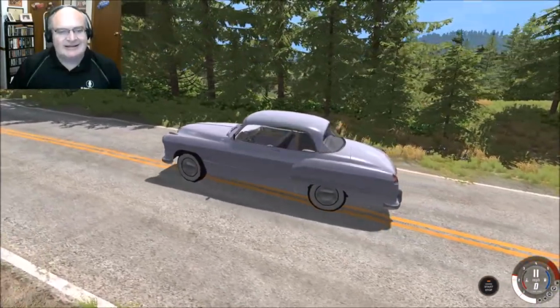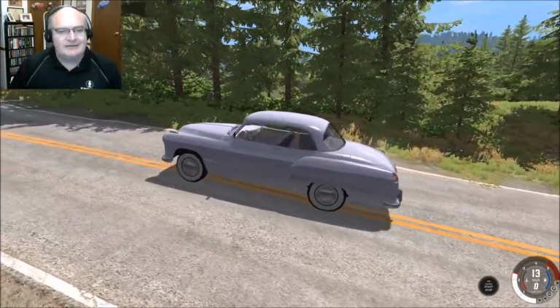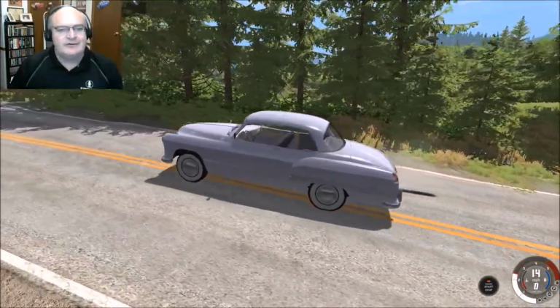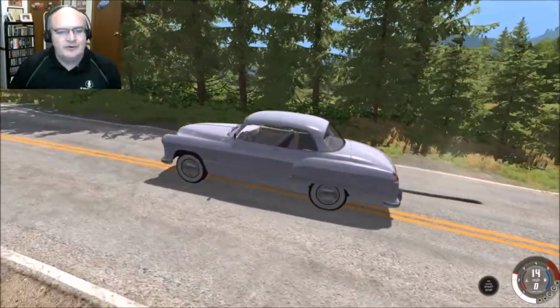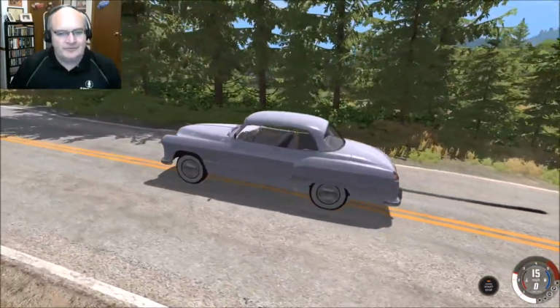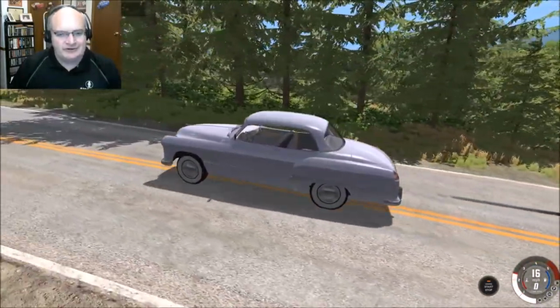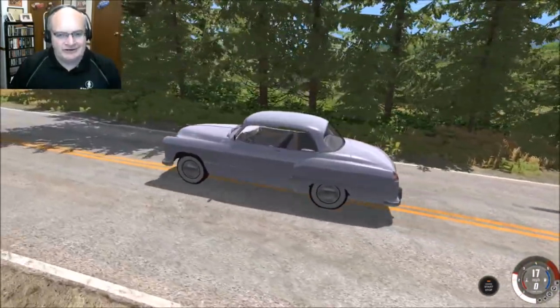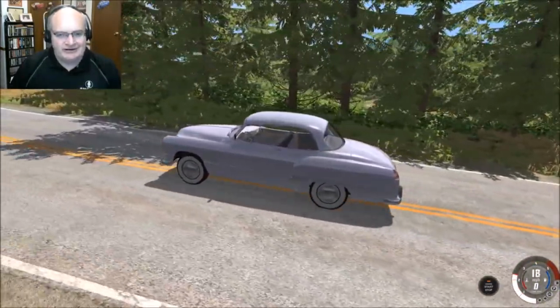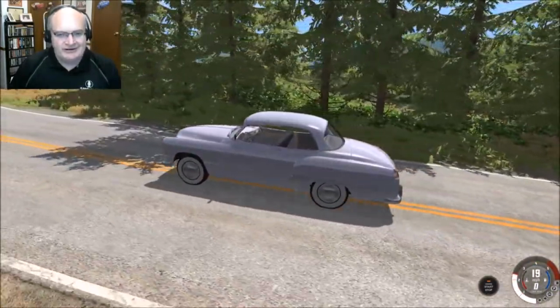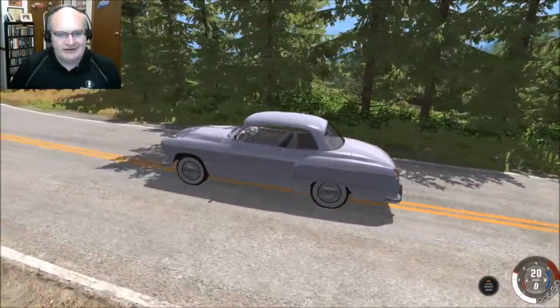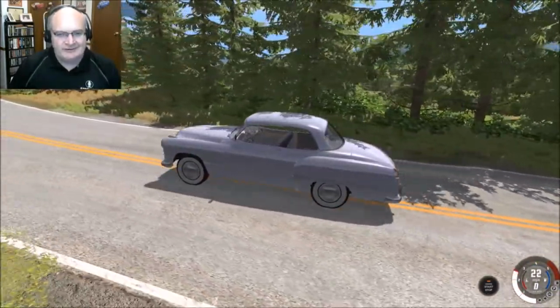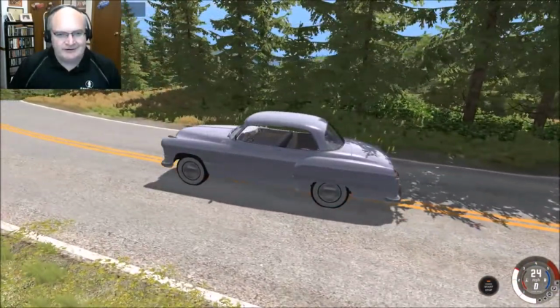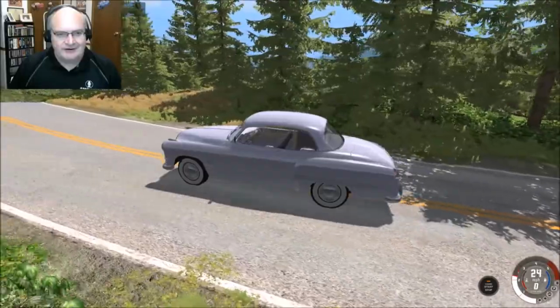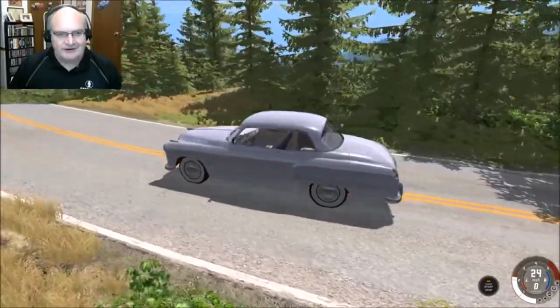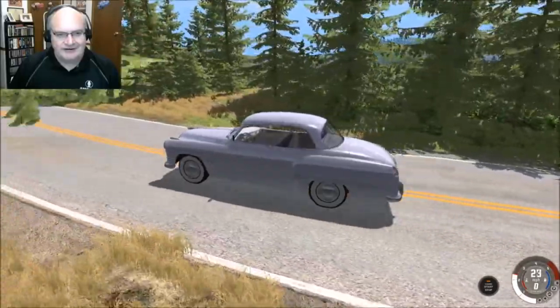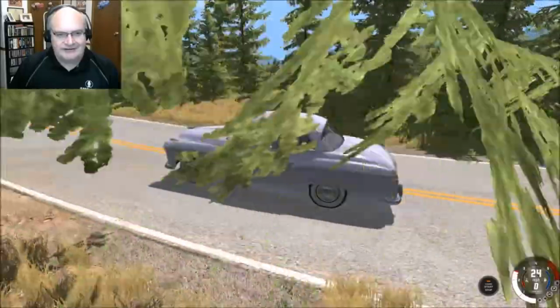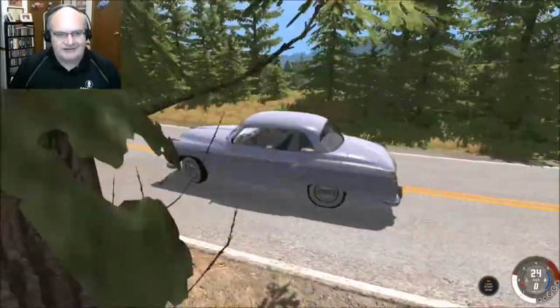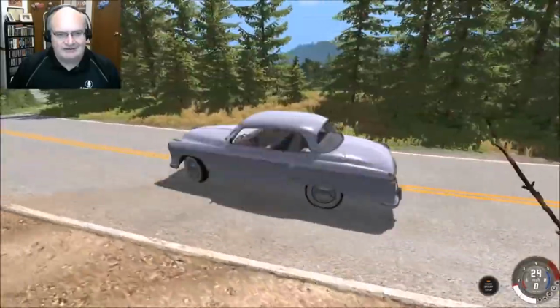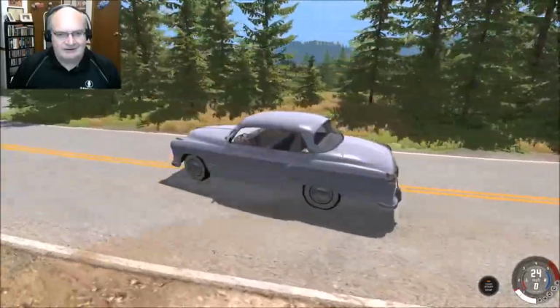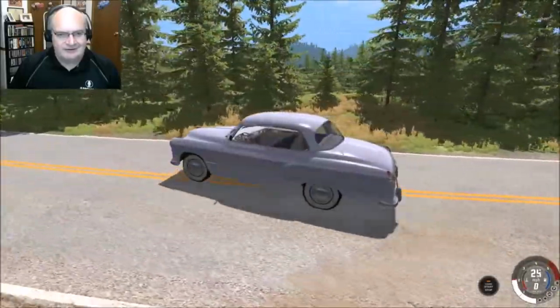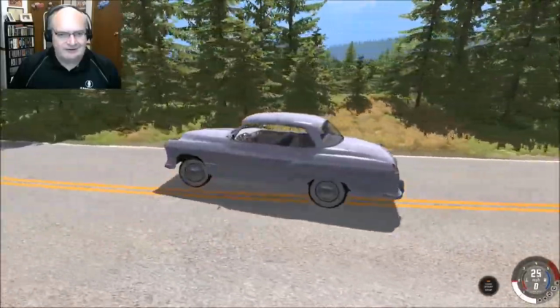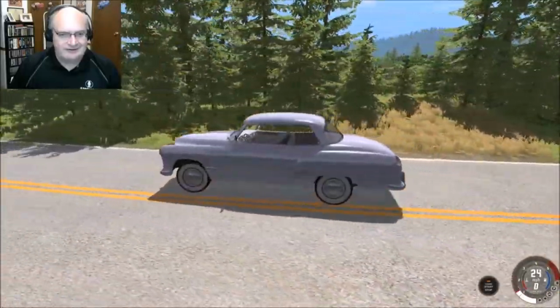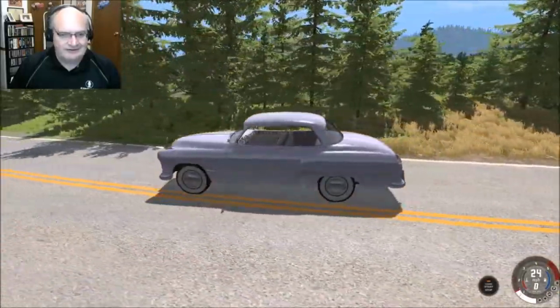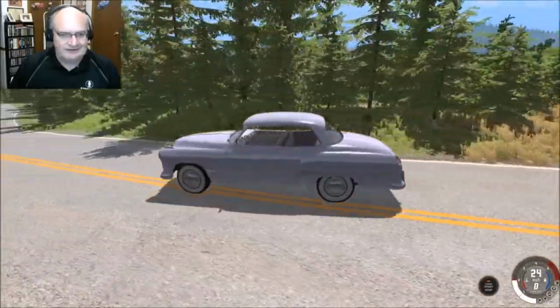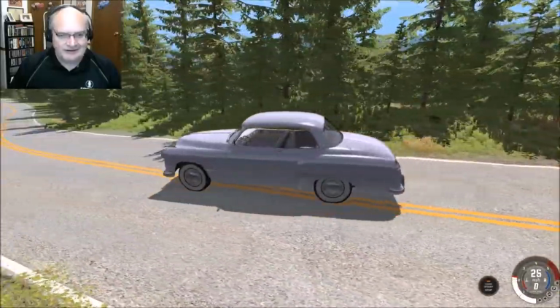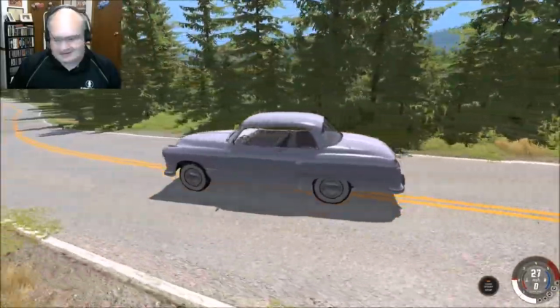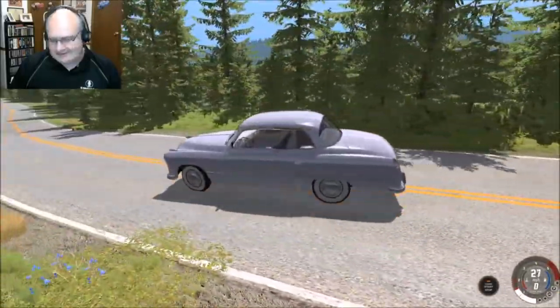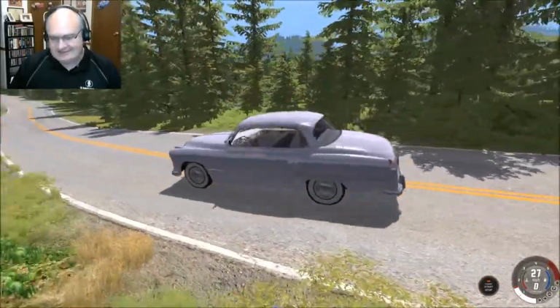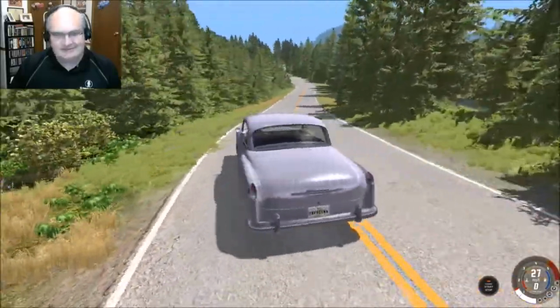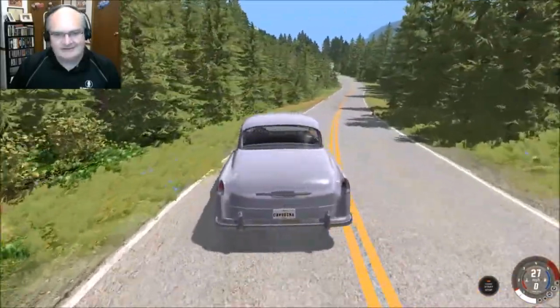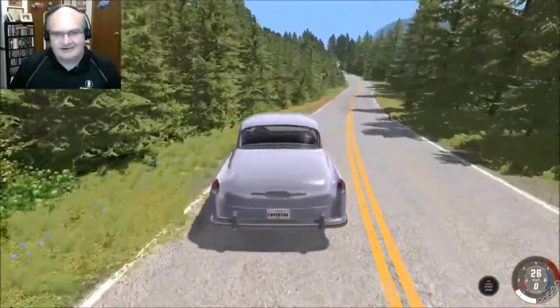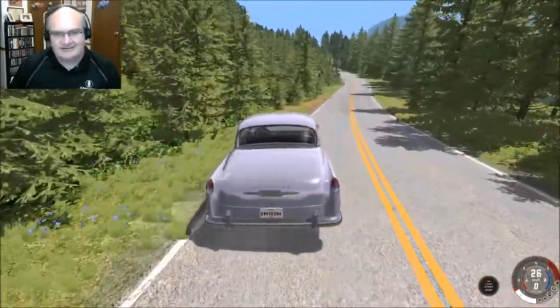I love the coupe version of the car. That is so cool. That is great stuff.